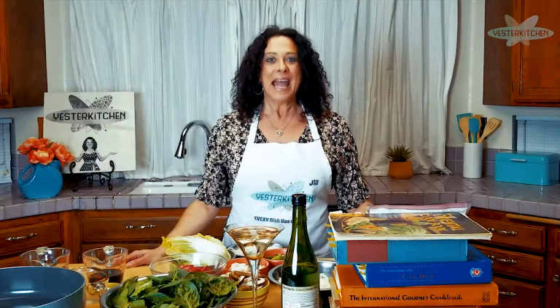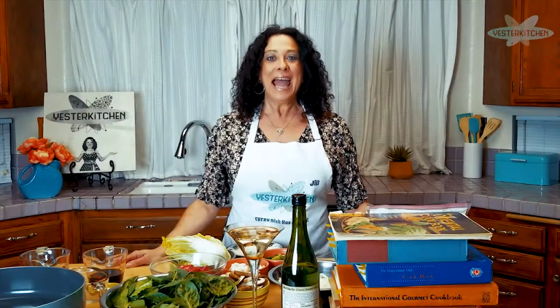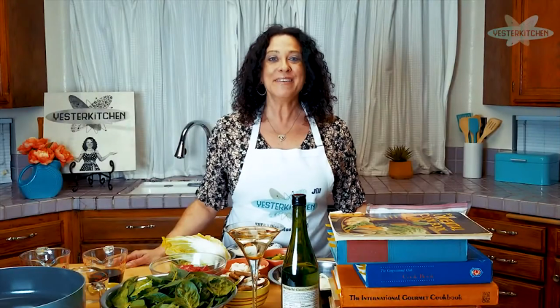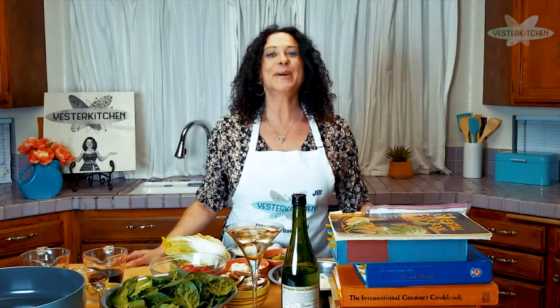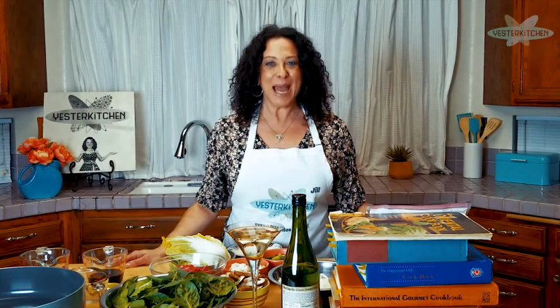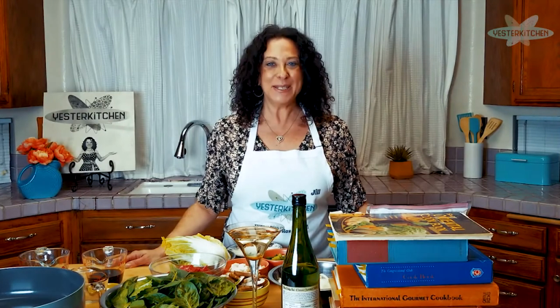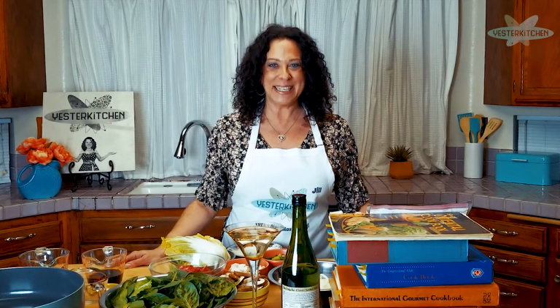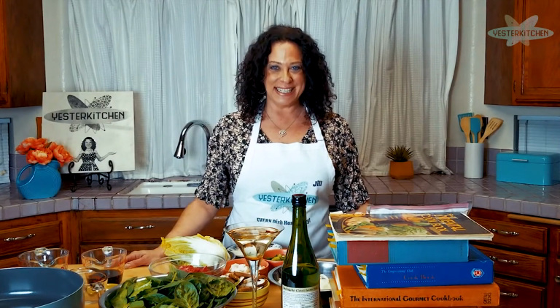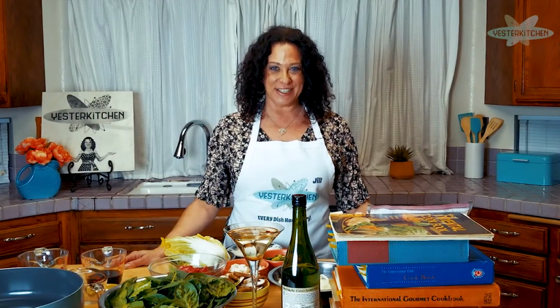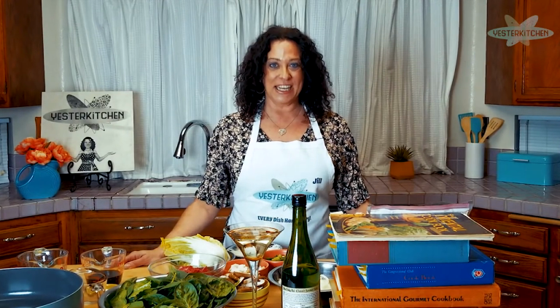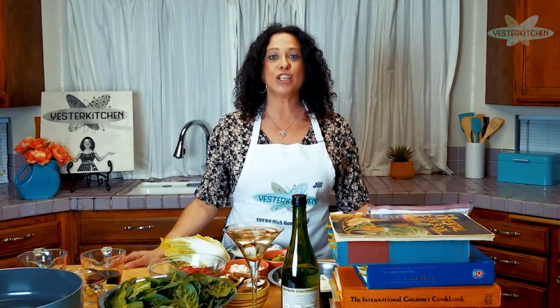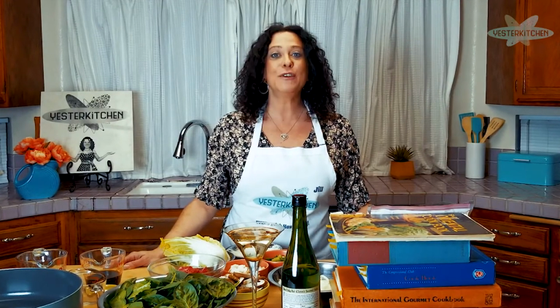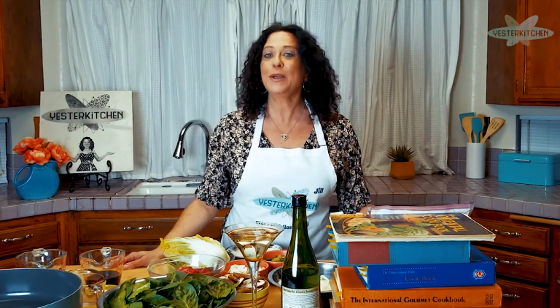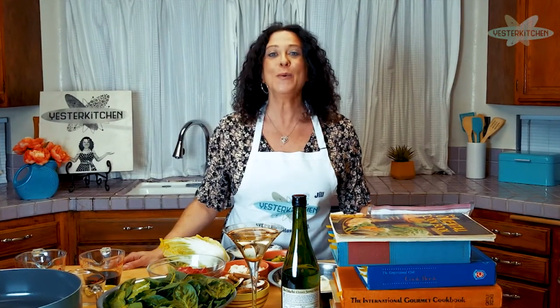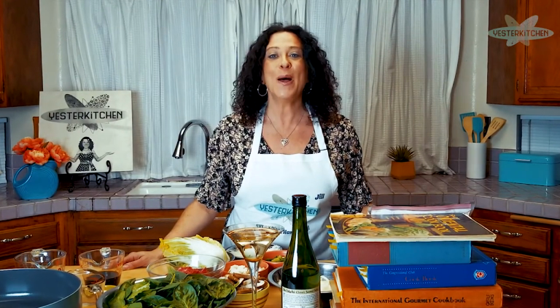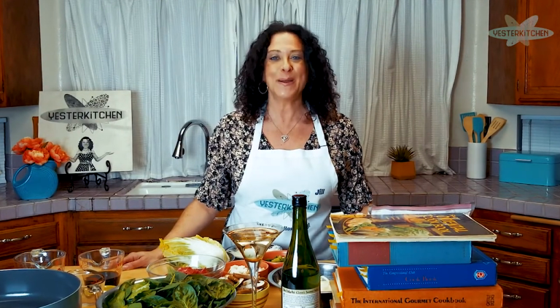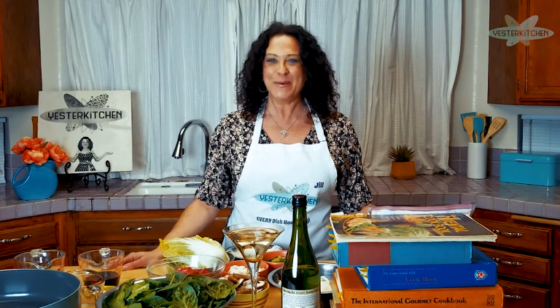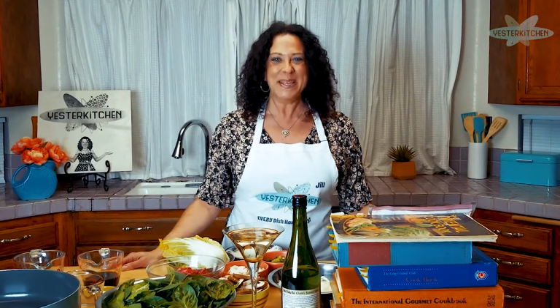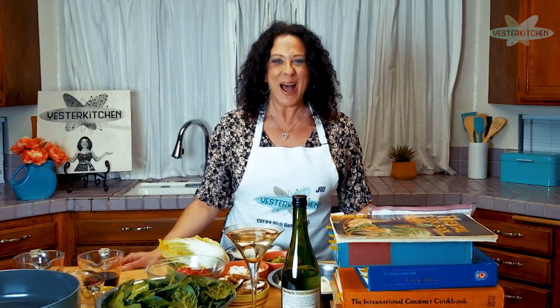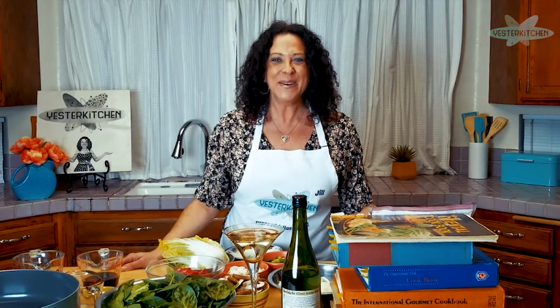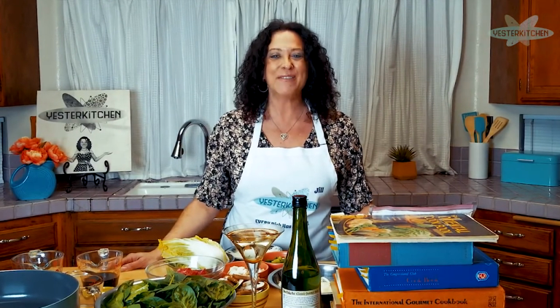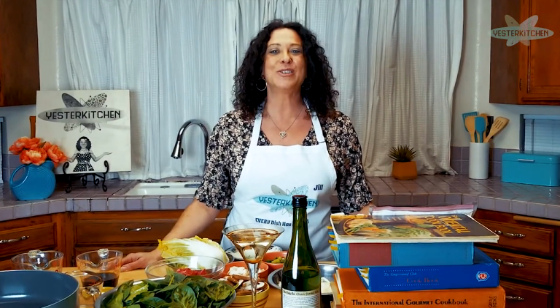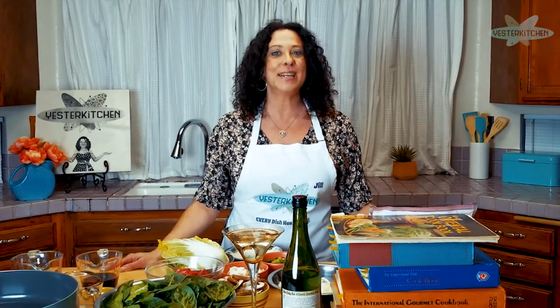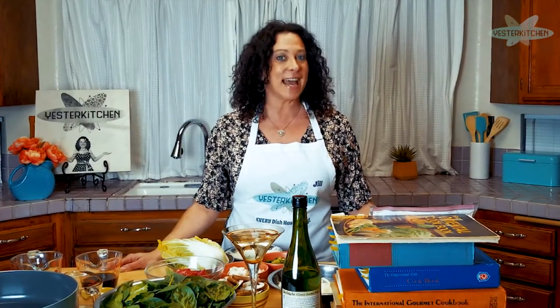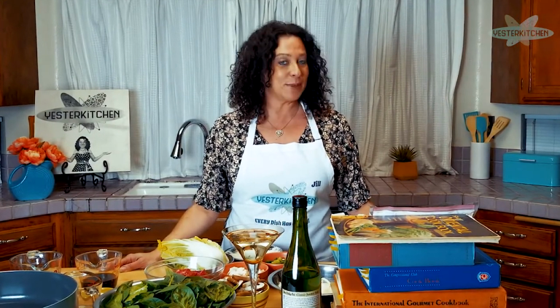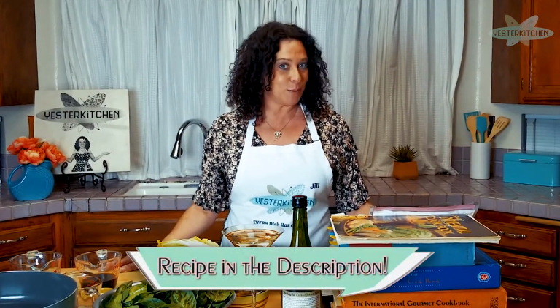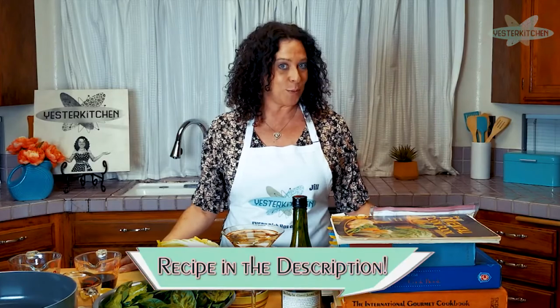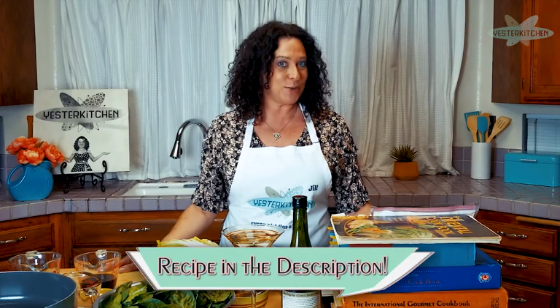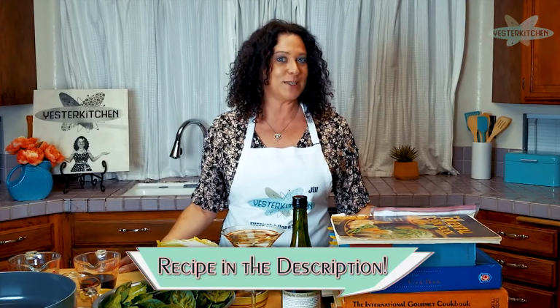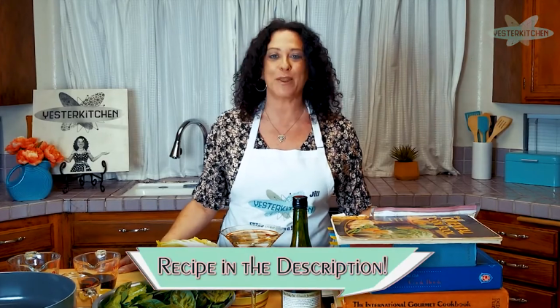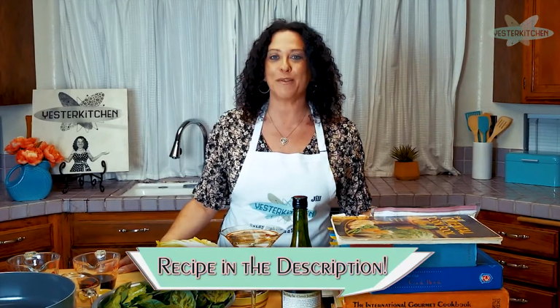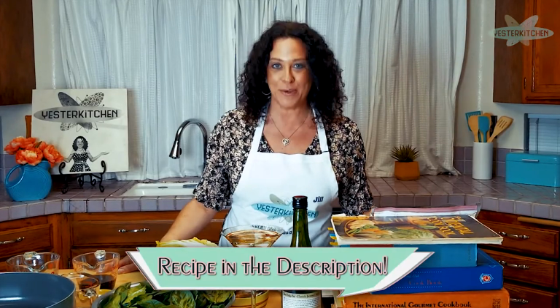Hey everyone, I'm Jill and this is Yester Kitchen. If you're new here, welcome. It would be an honor to have you join us as we explore retro history through food.